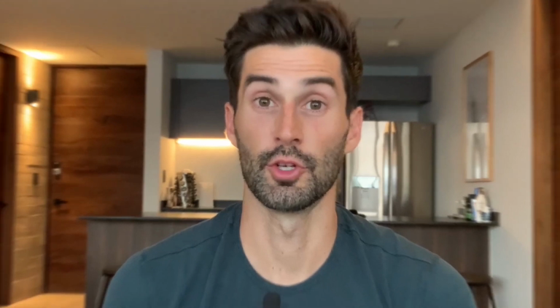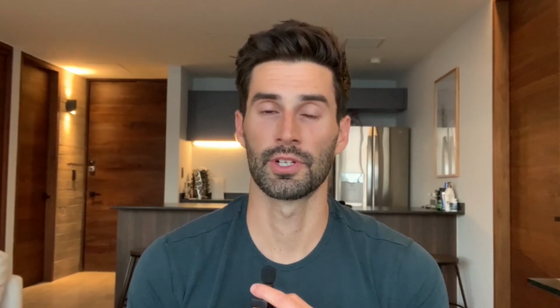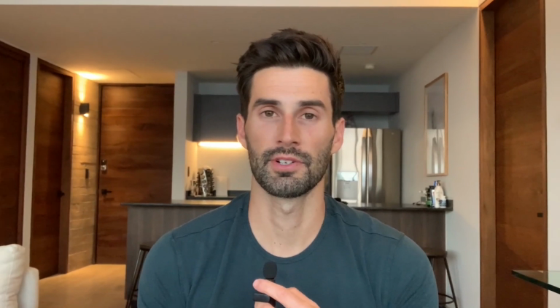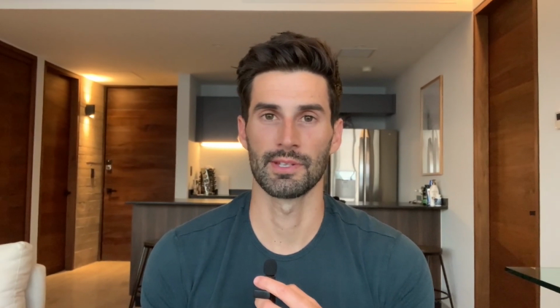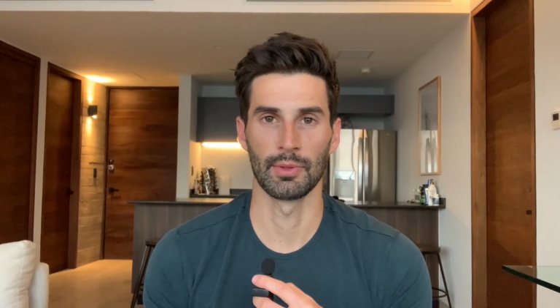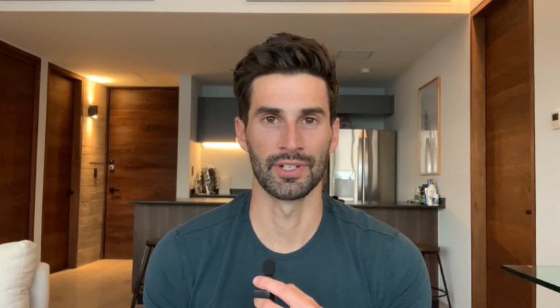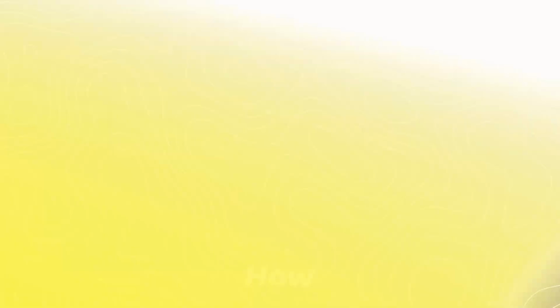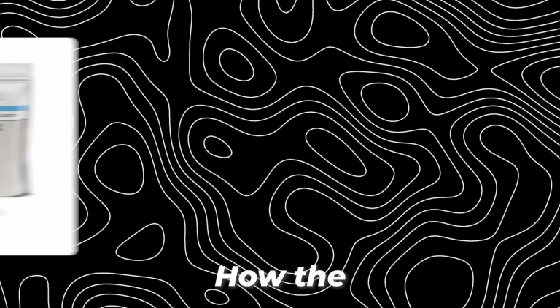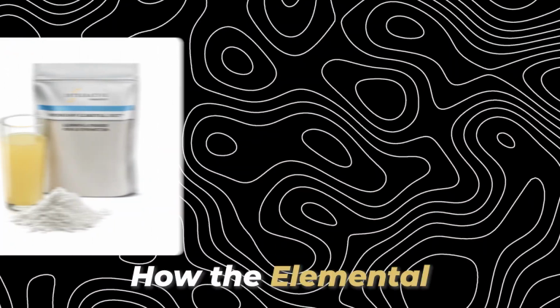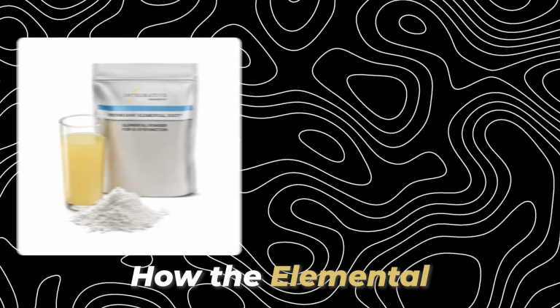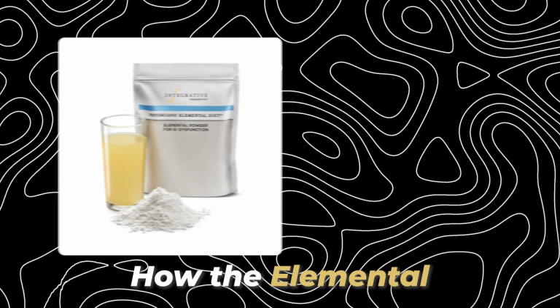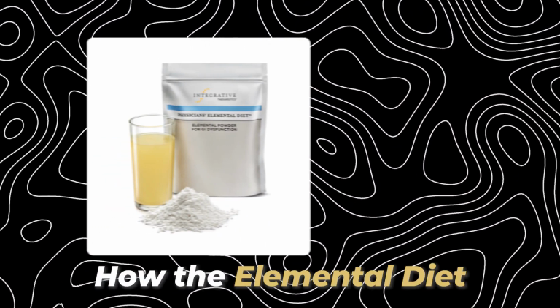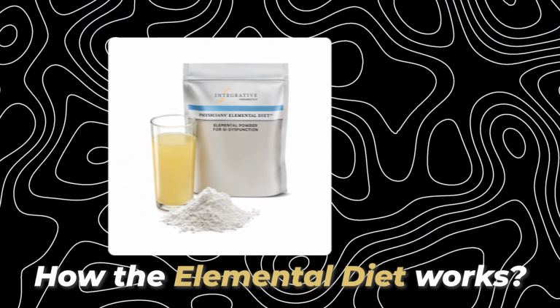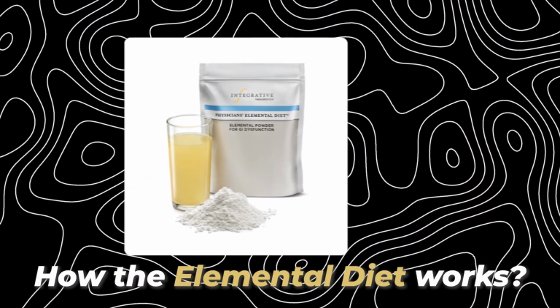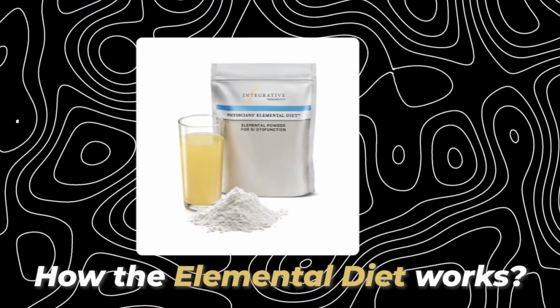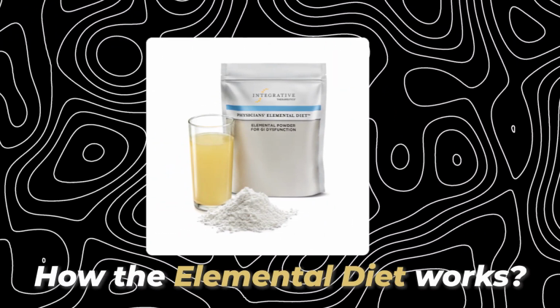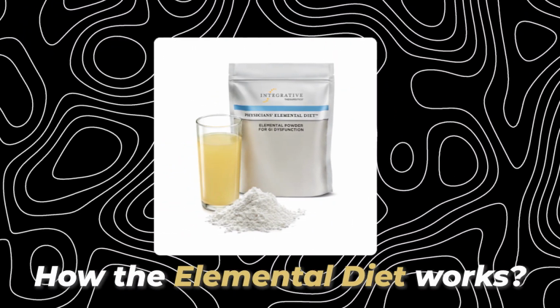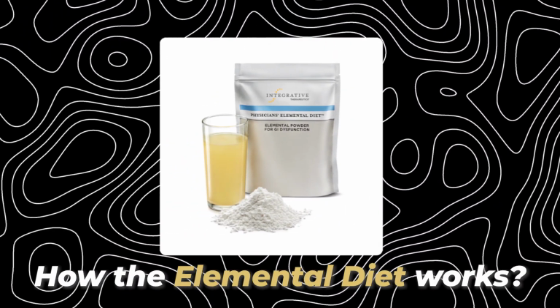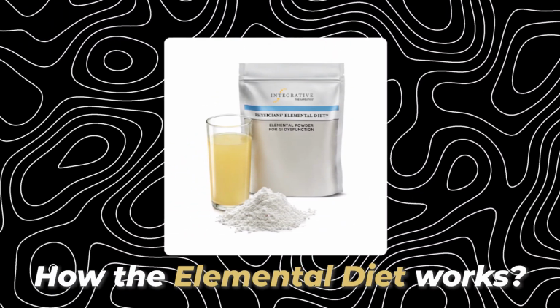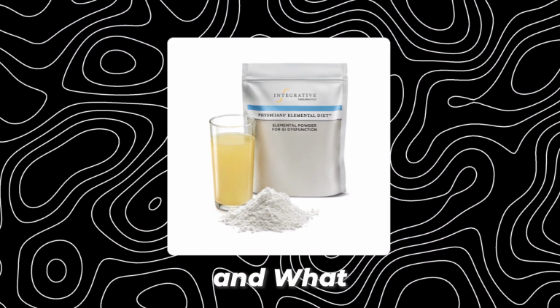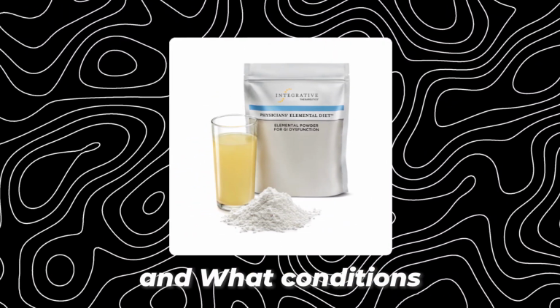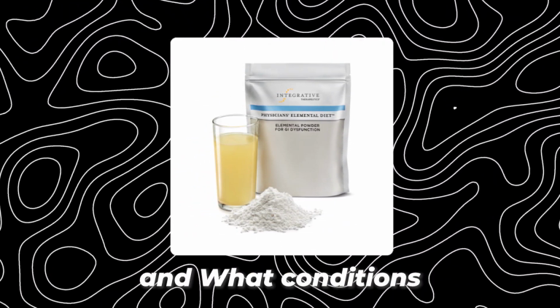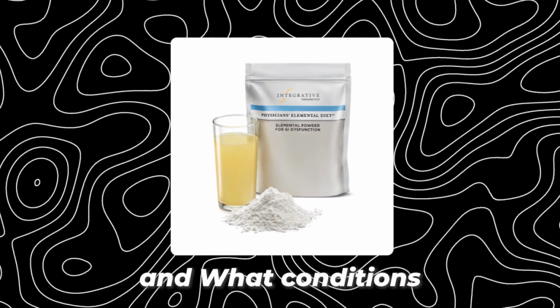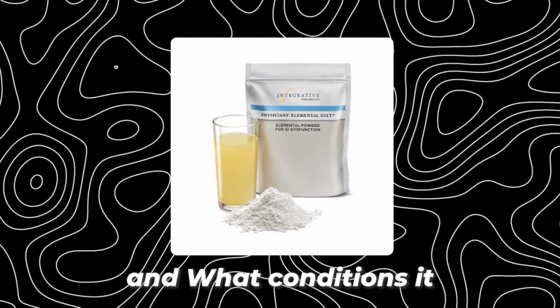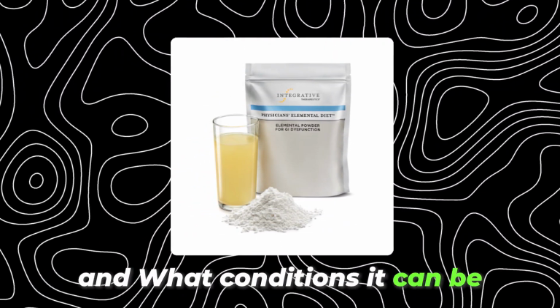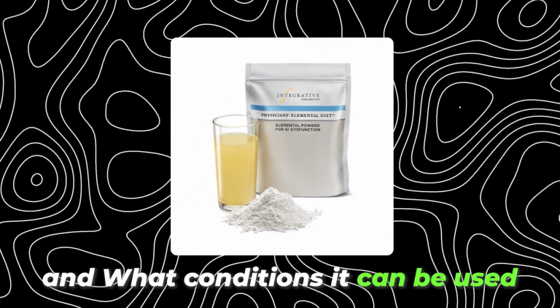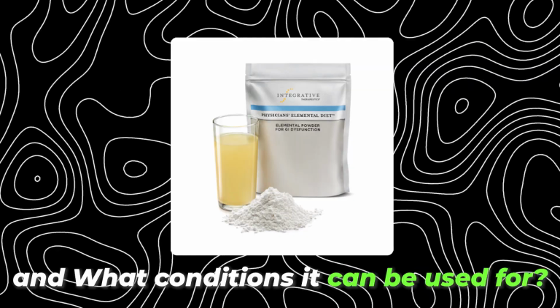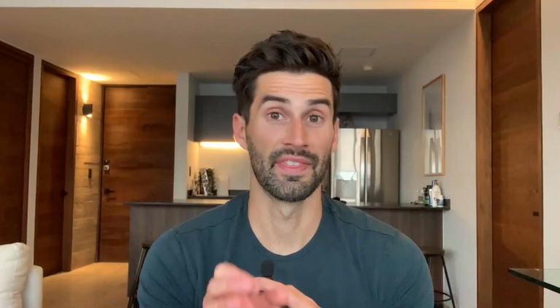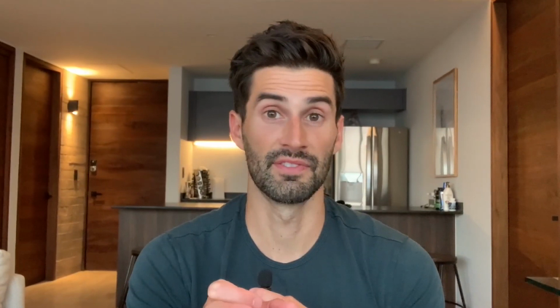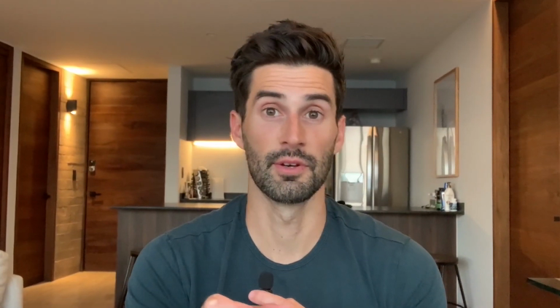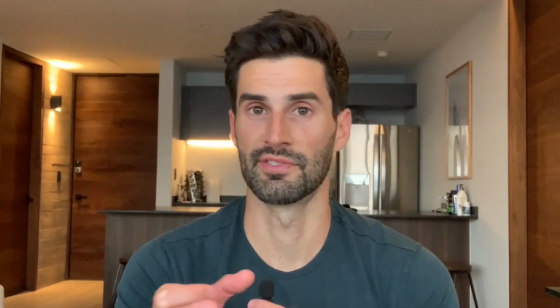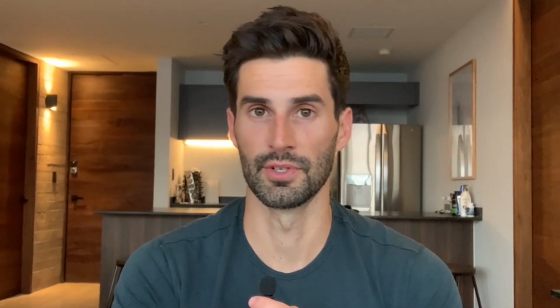If you're curious about learning how the elemental diet works in great detail and what conditions it can be used for, this video is for you.